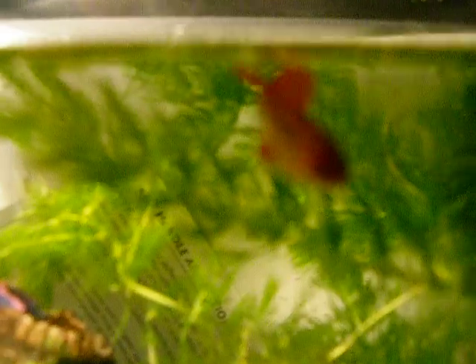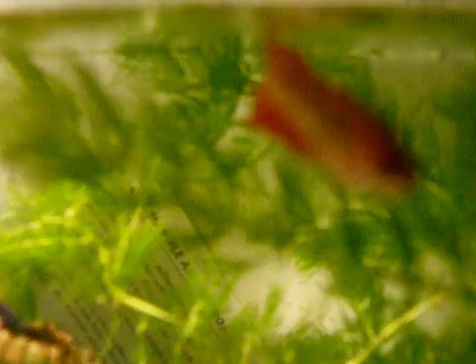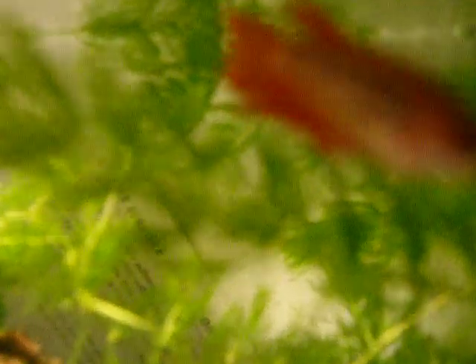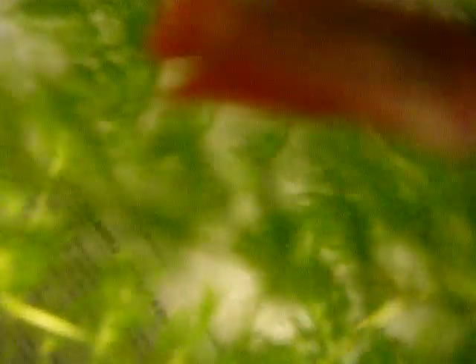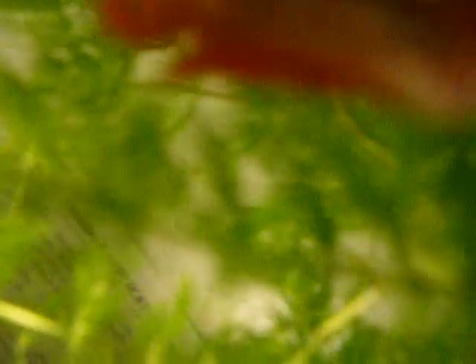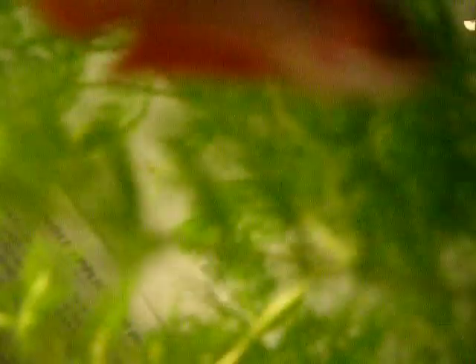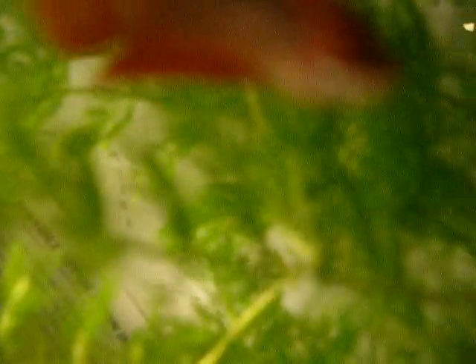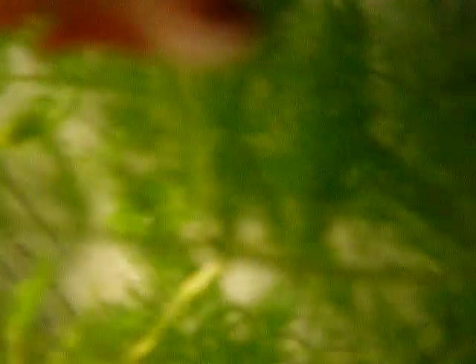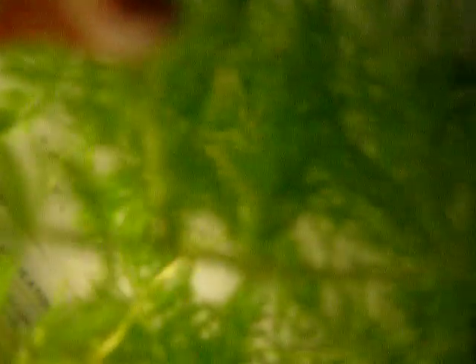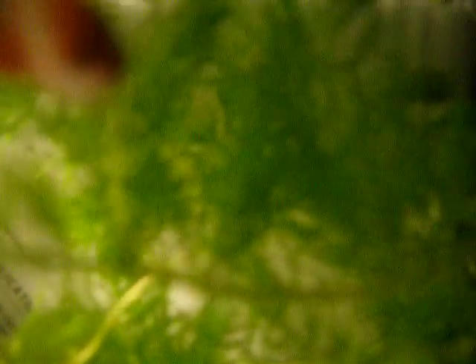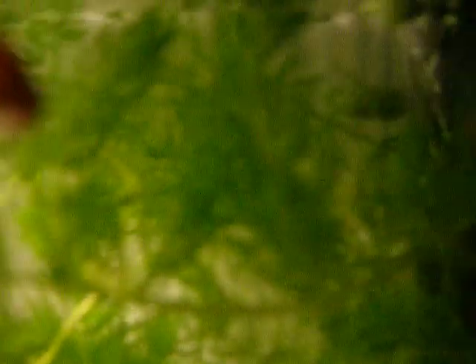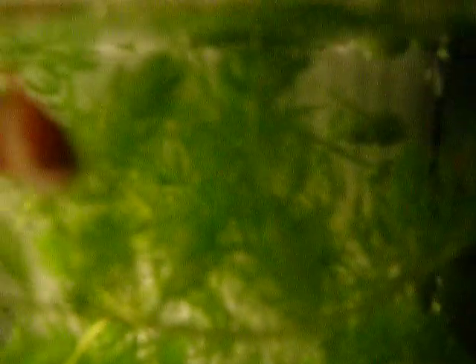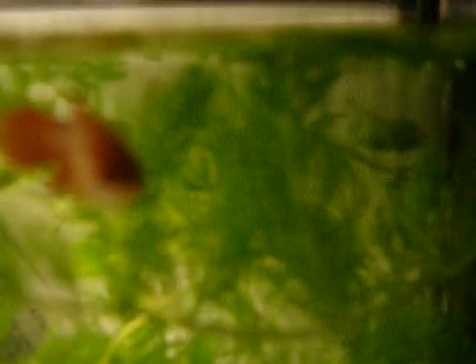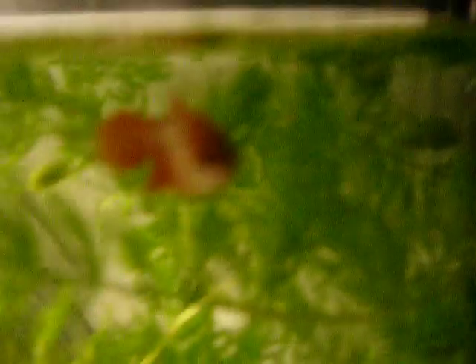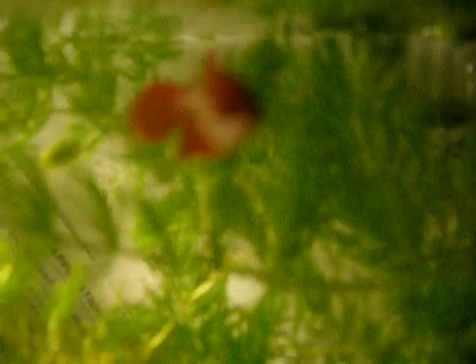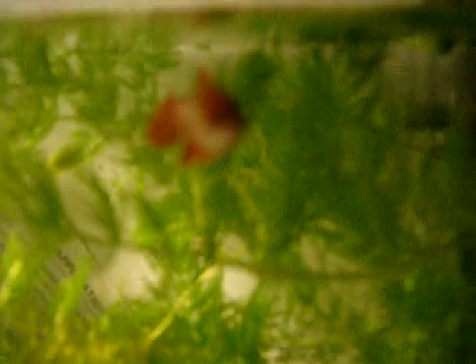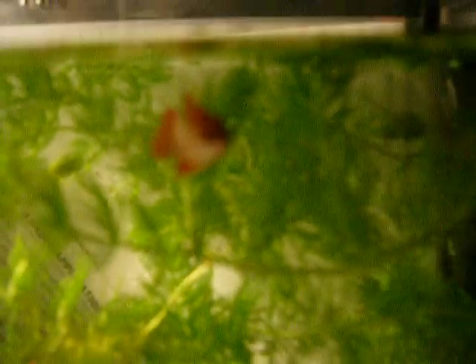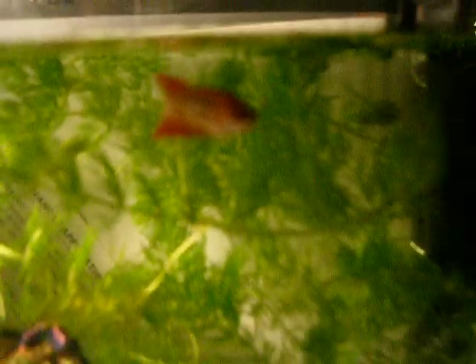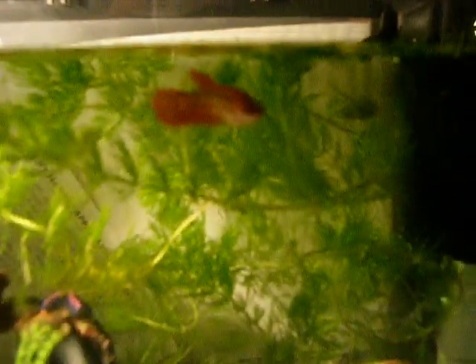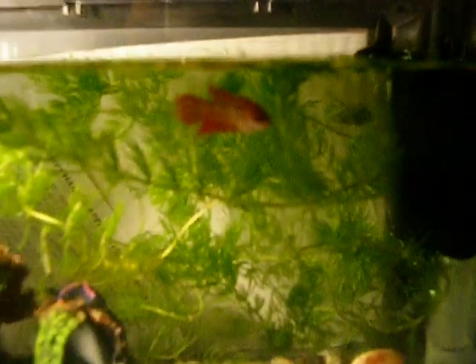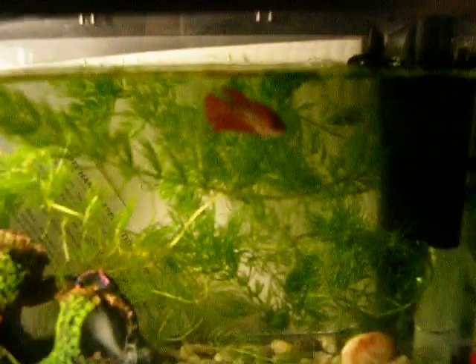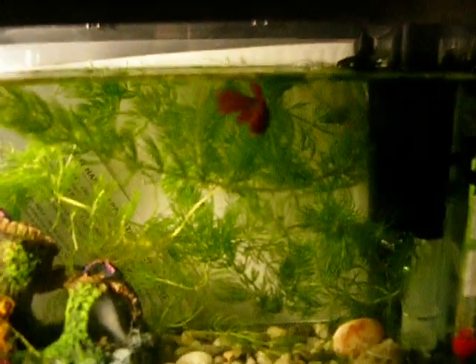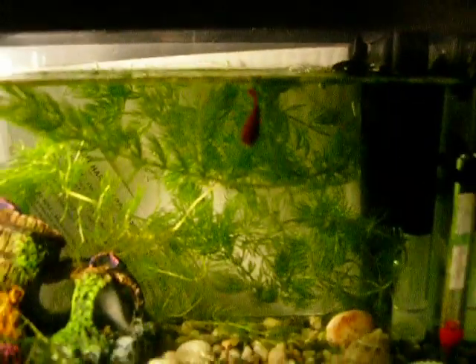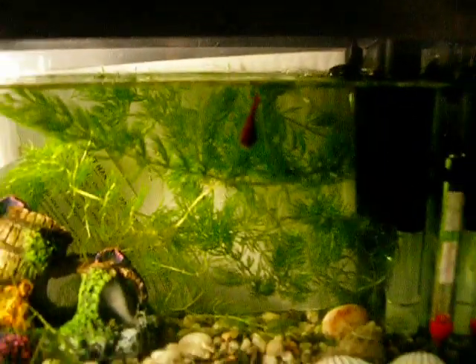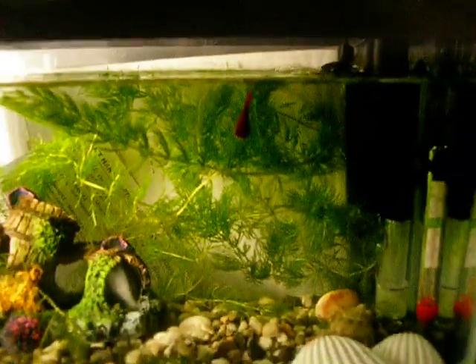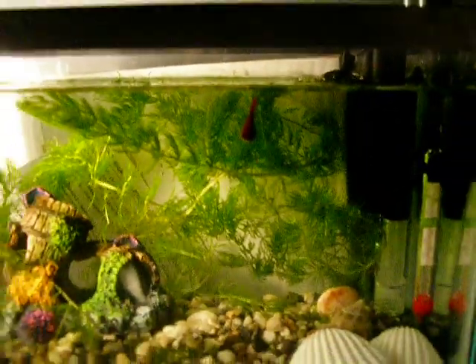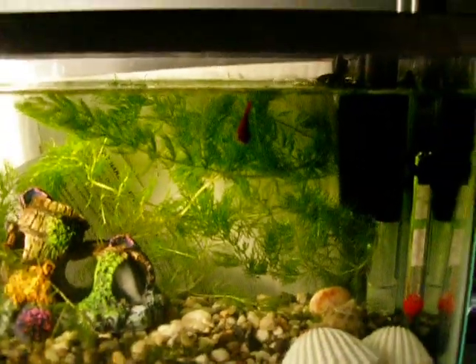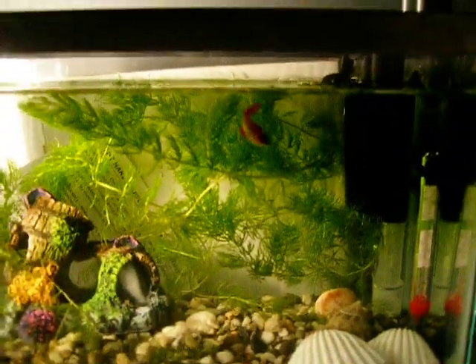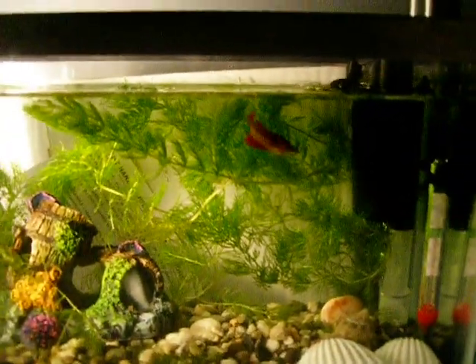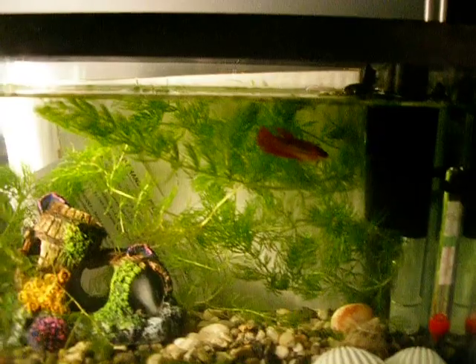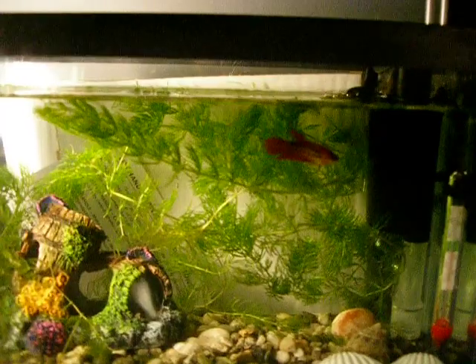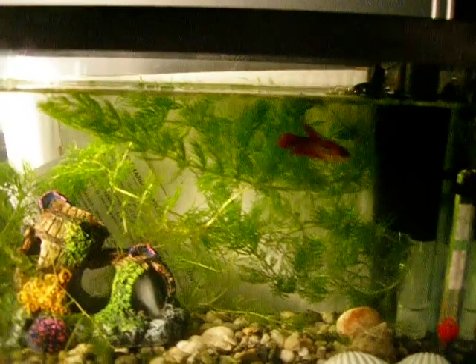Here's the betta. I just fed it, so I can't show you. I might show you tomorrow though.